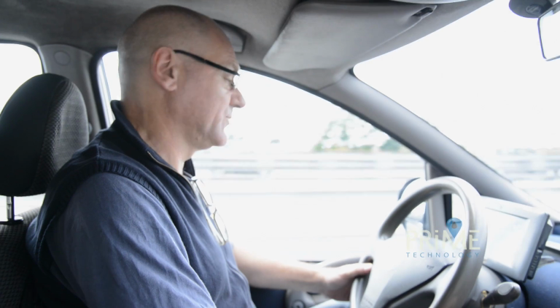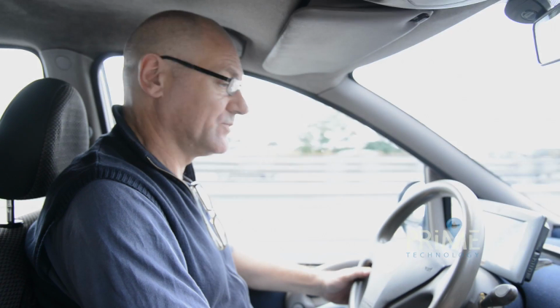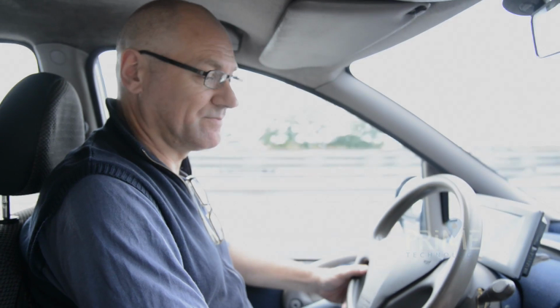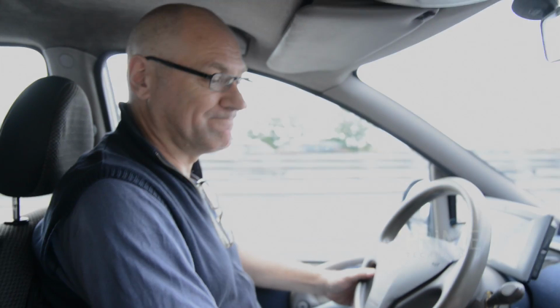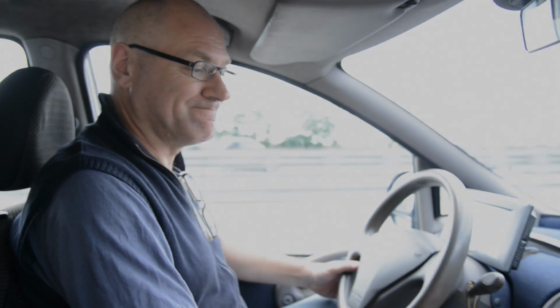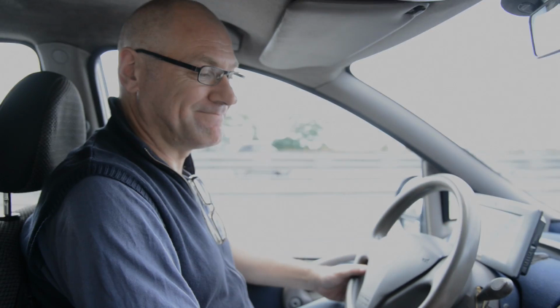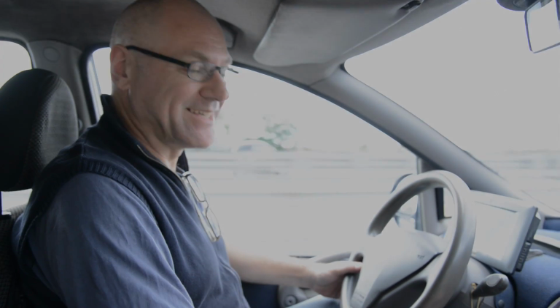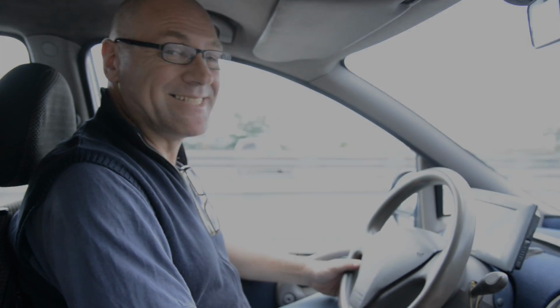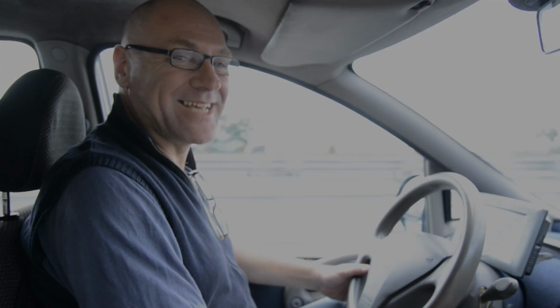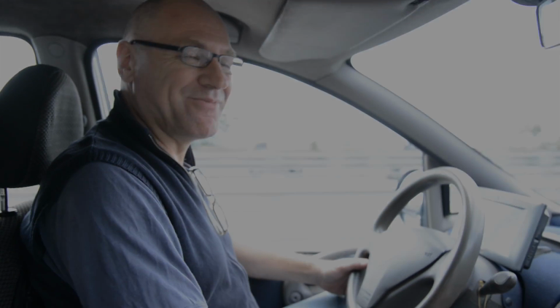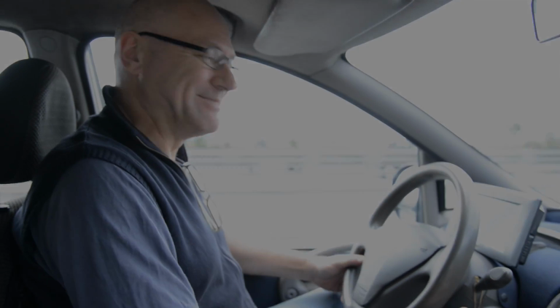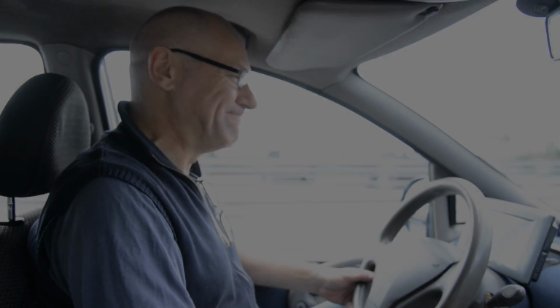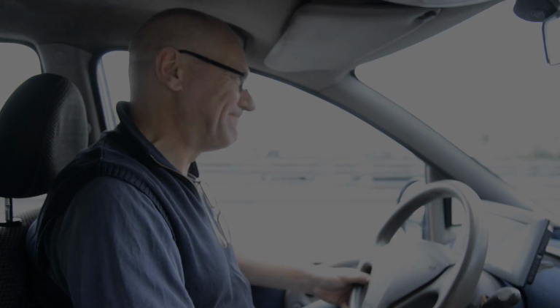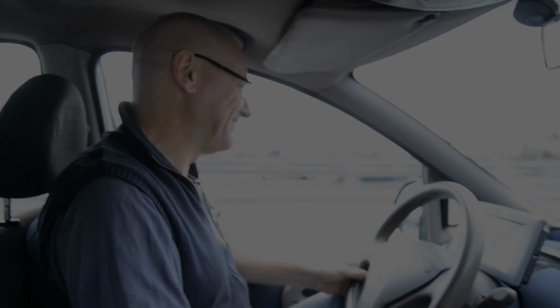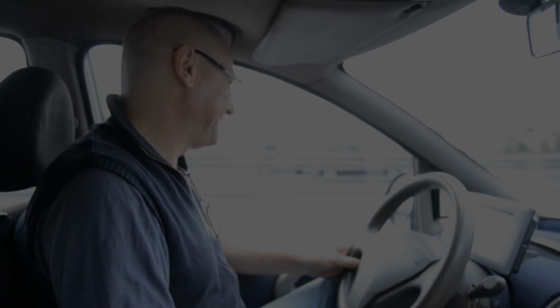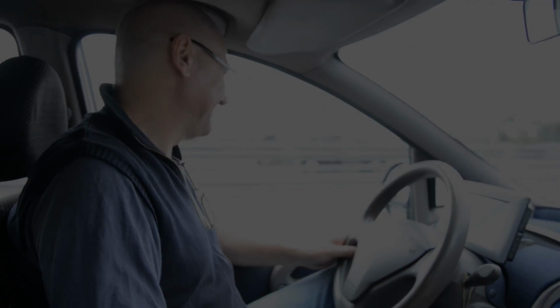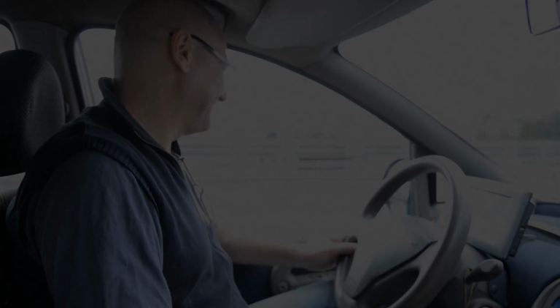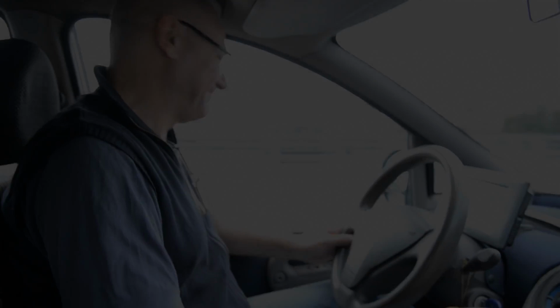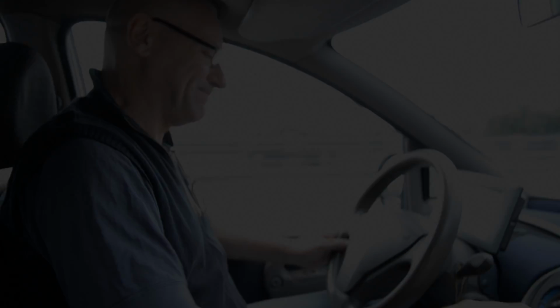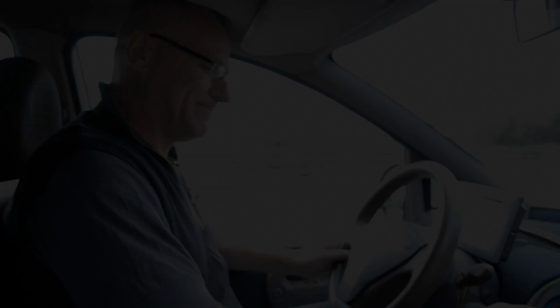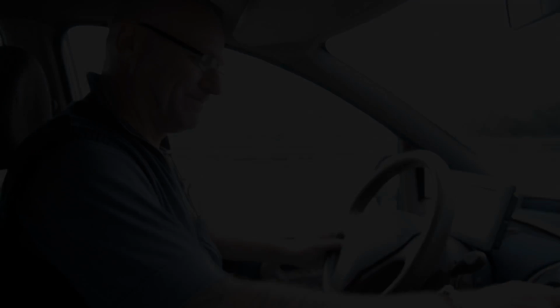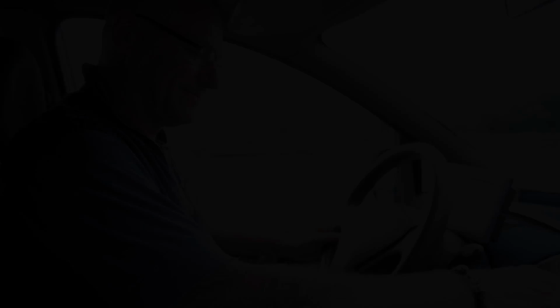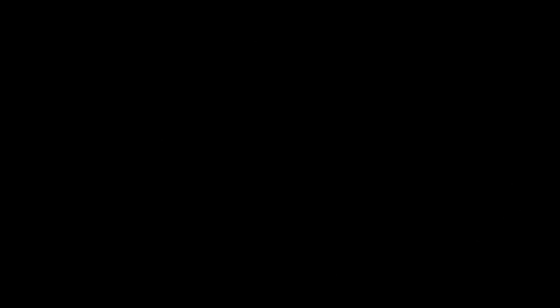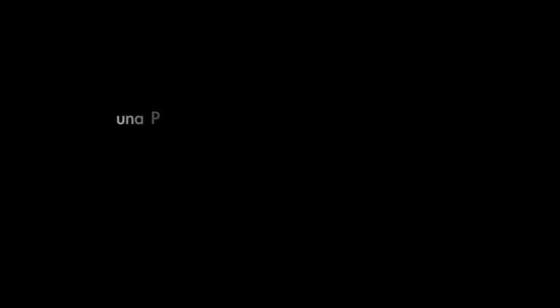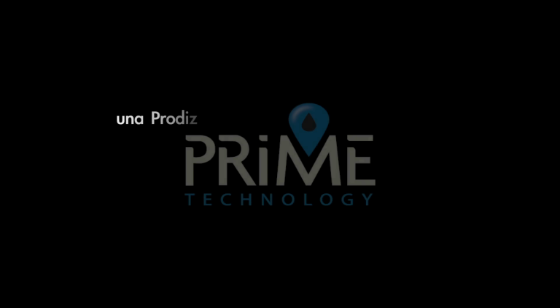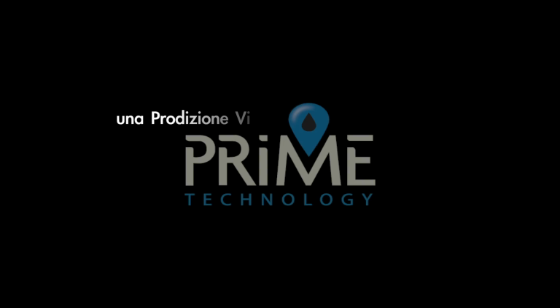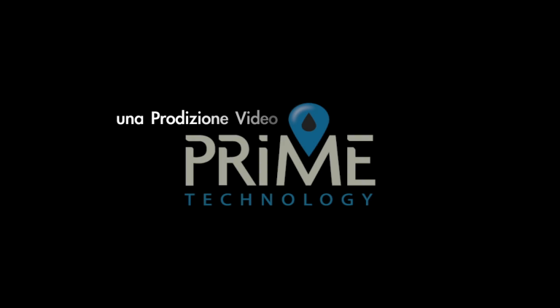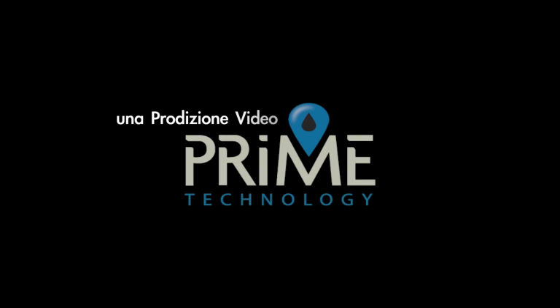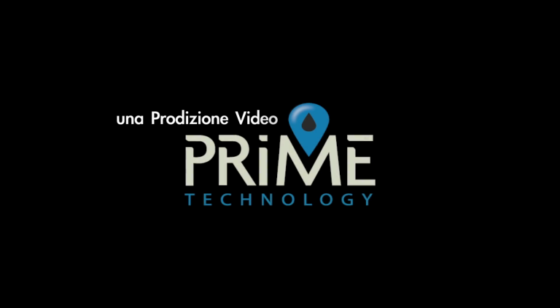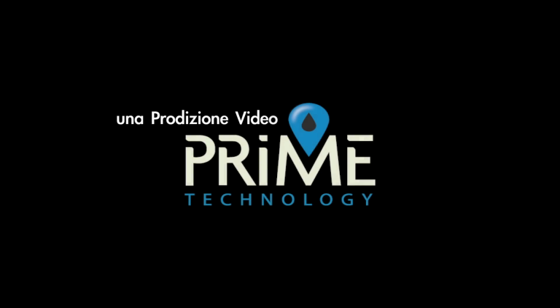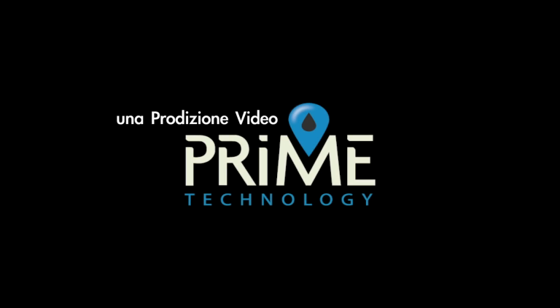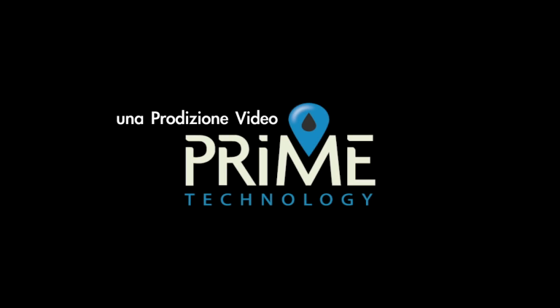Thank you, and we hope to see you on the next test with Prime Technology.